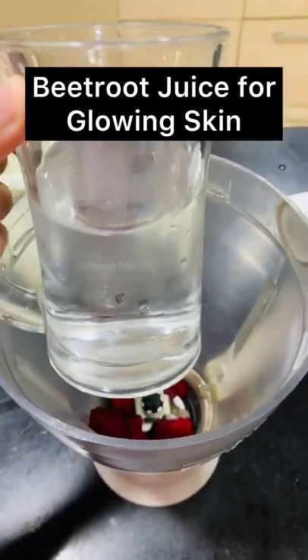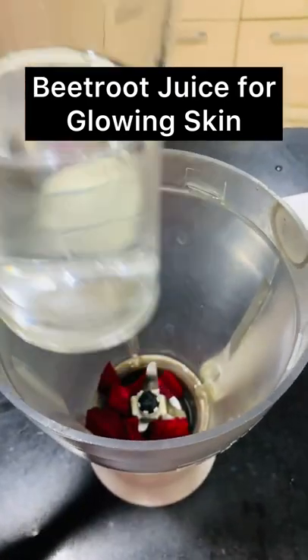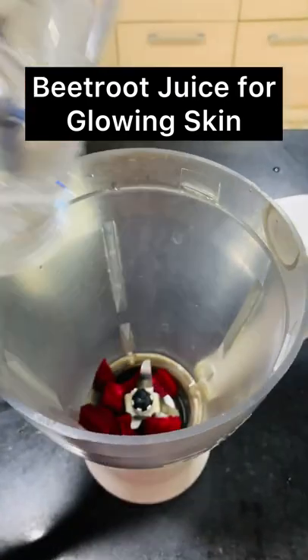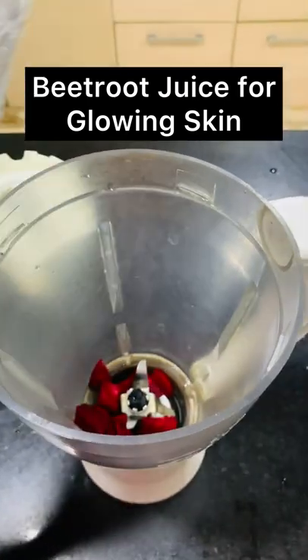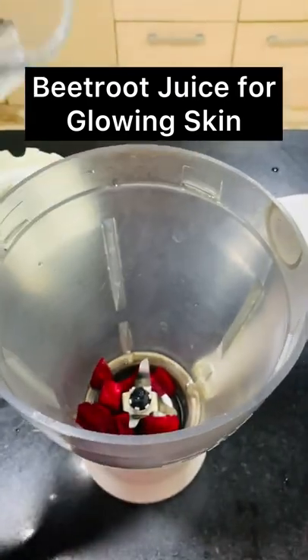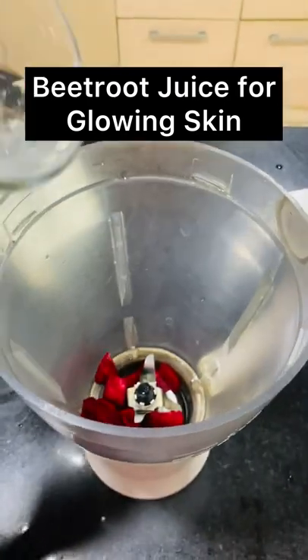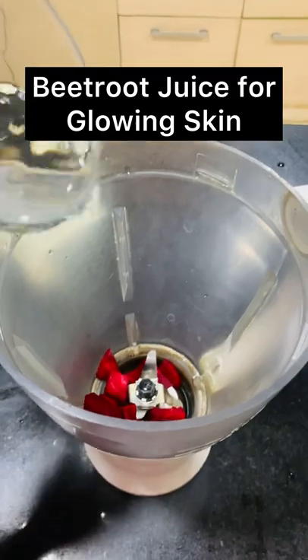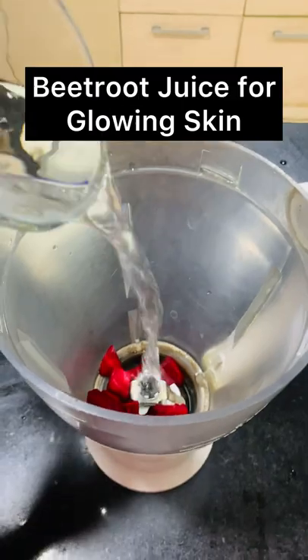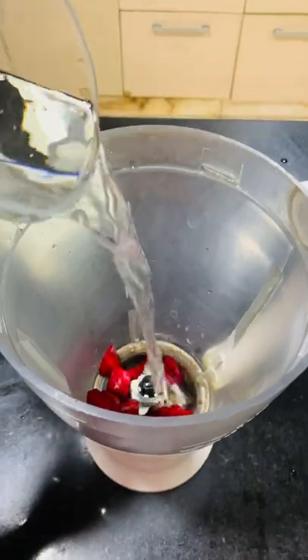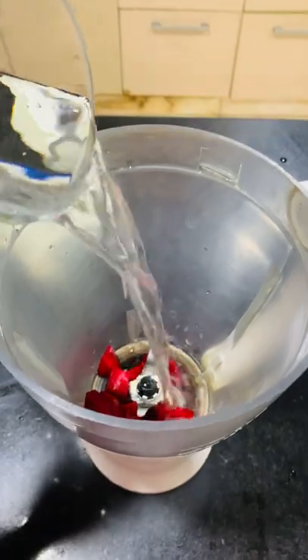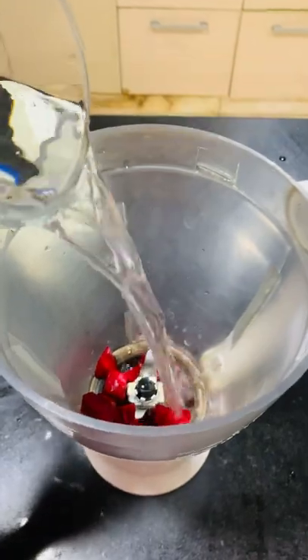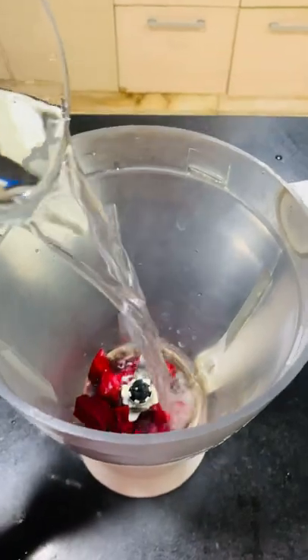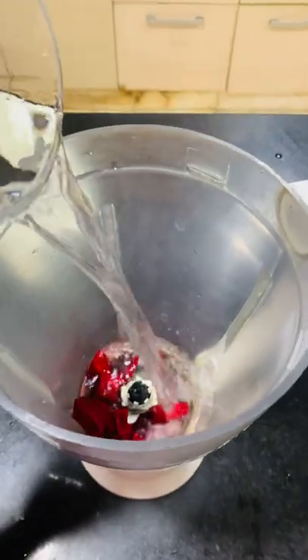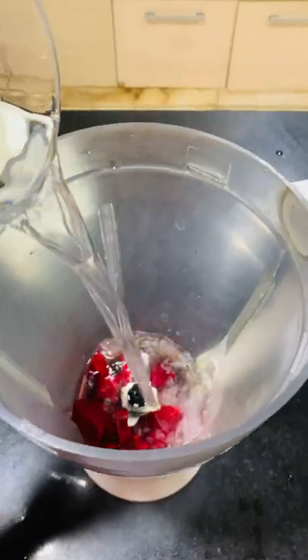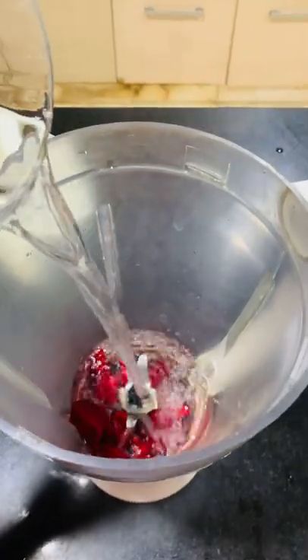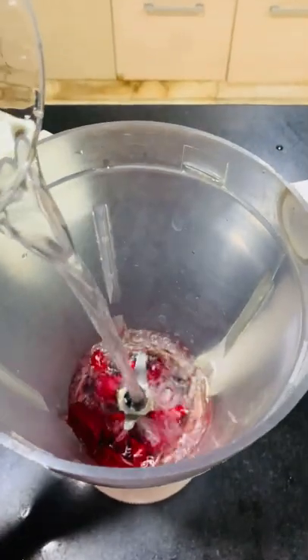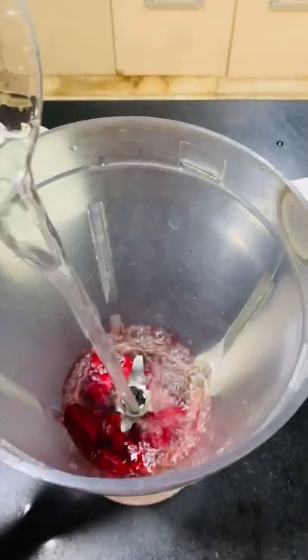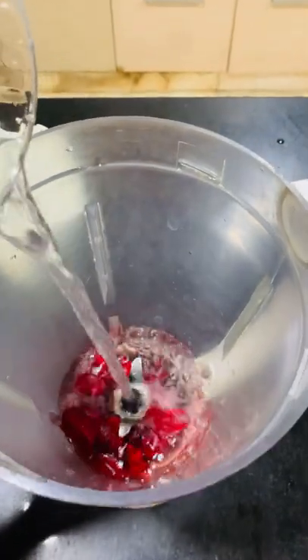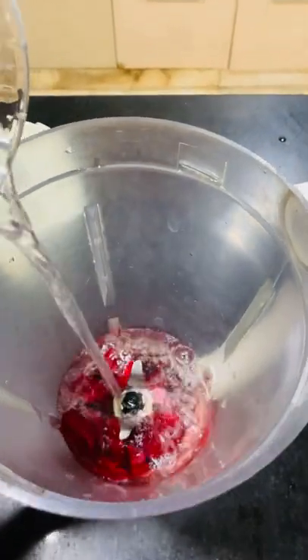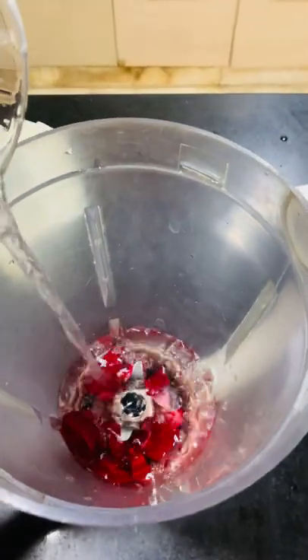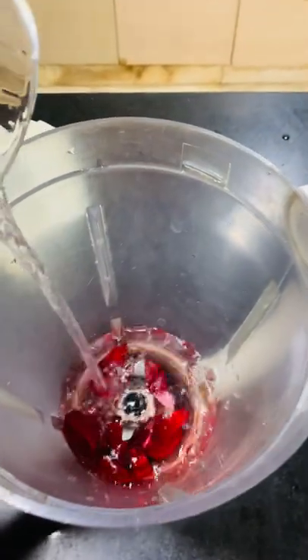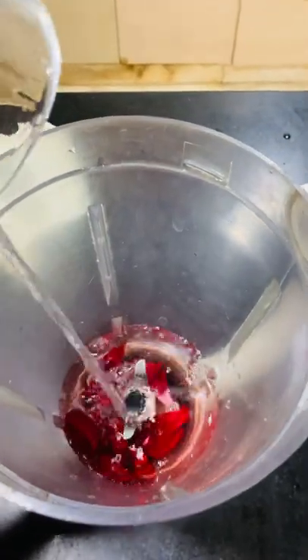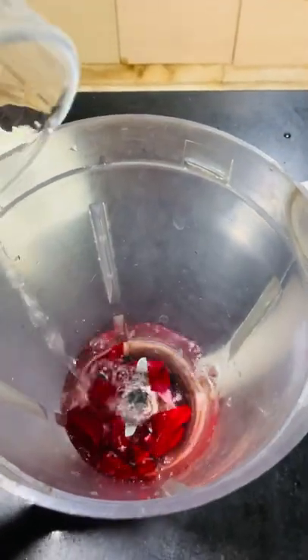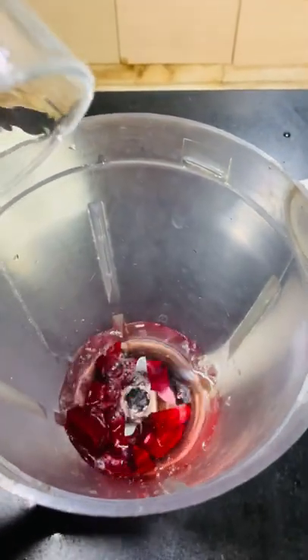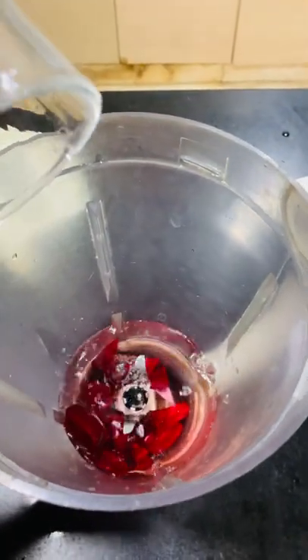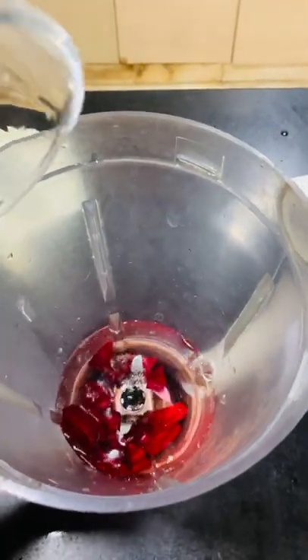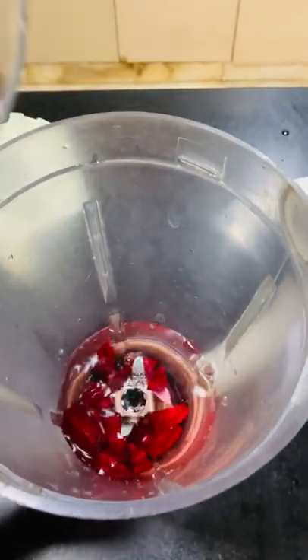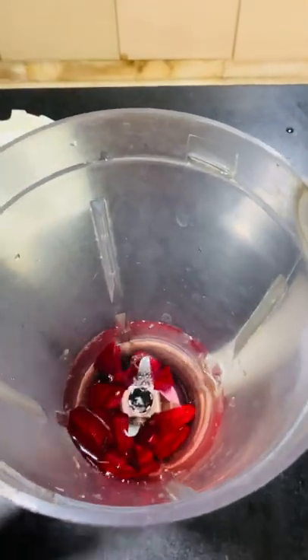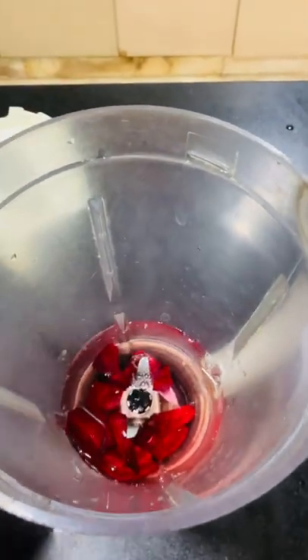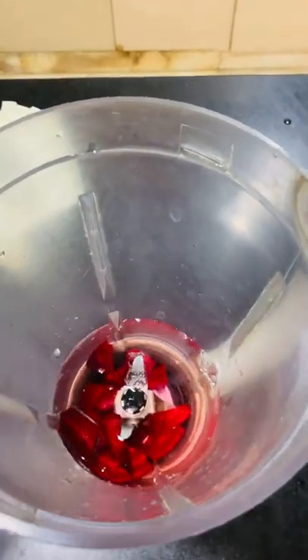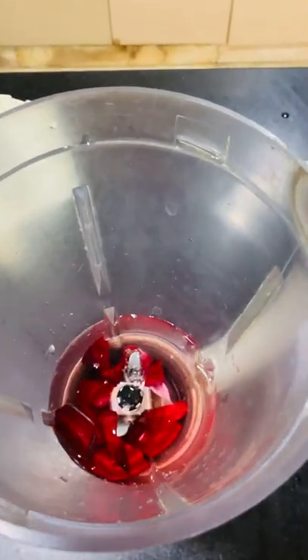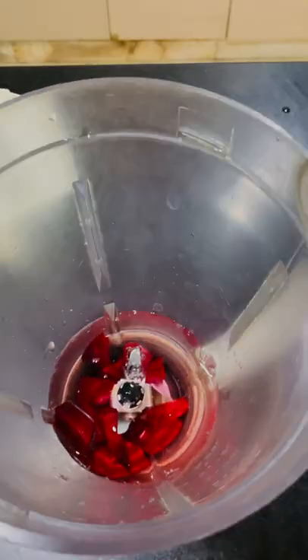If I have a function, I start drinking this juice before 1 week and I start to see the difference in my skin.